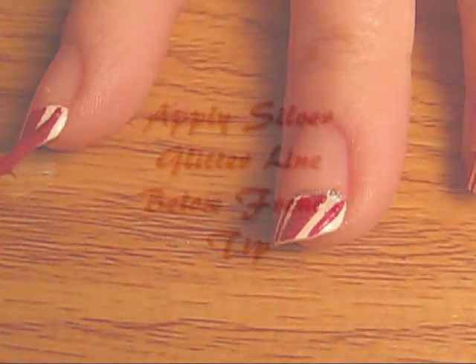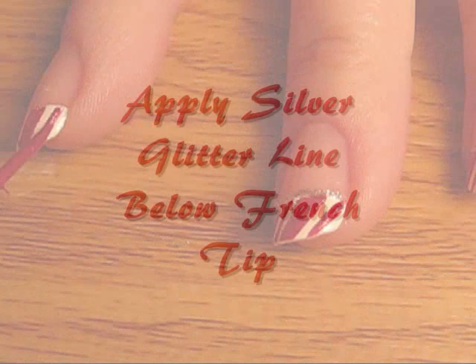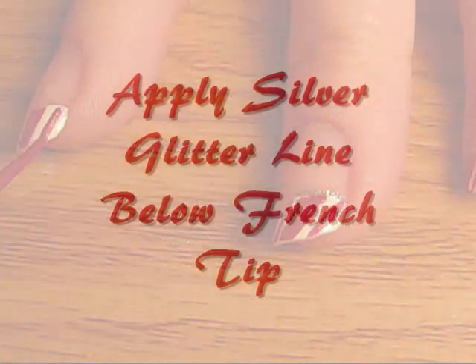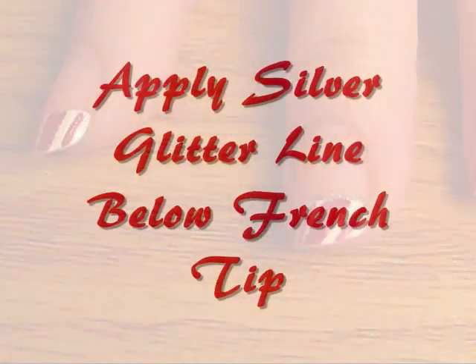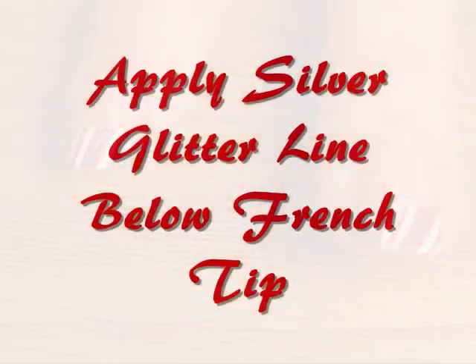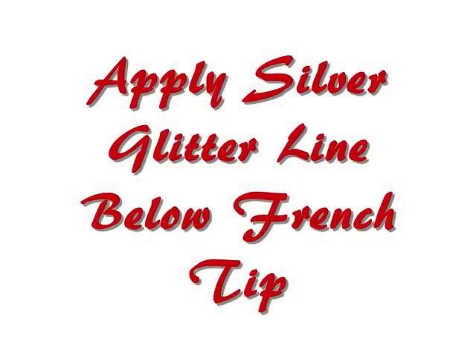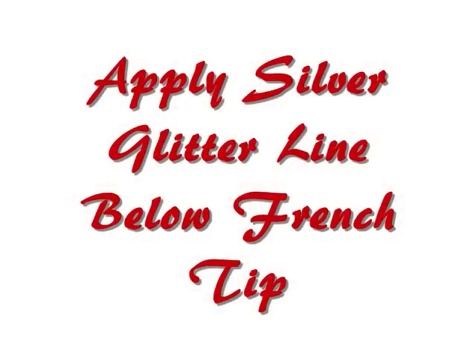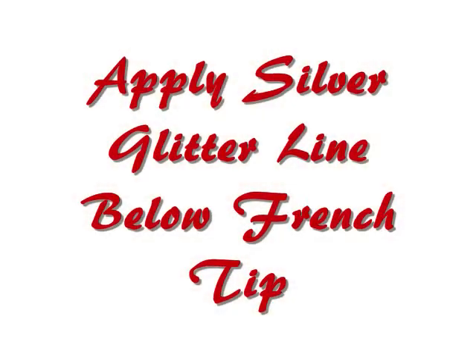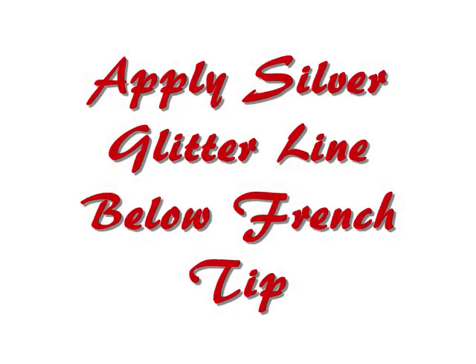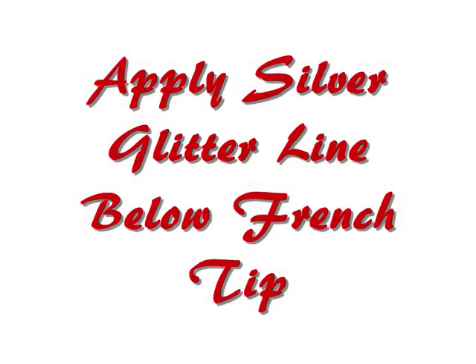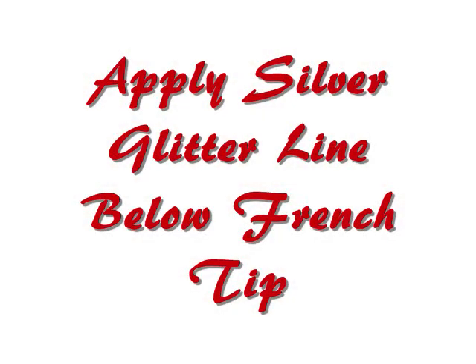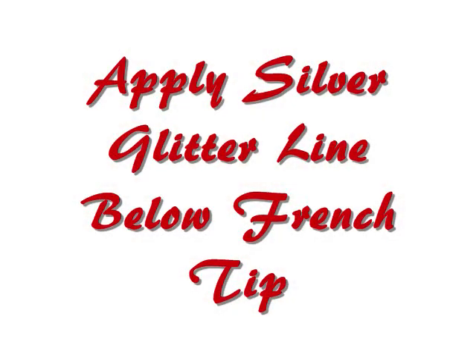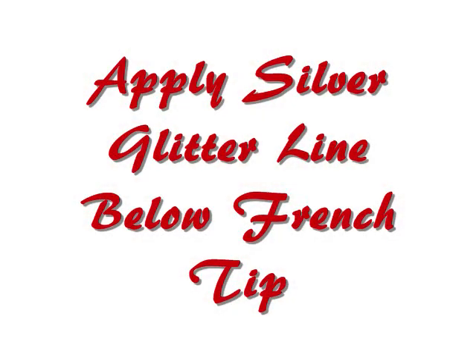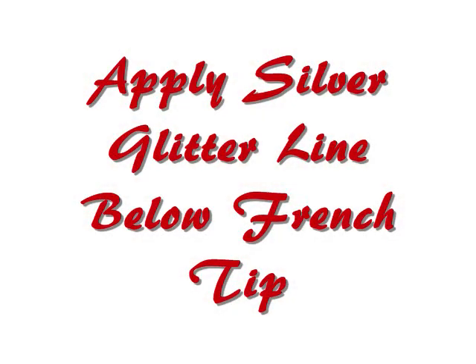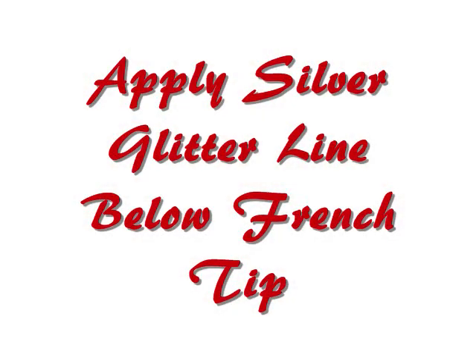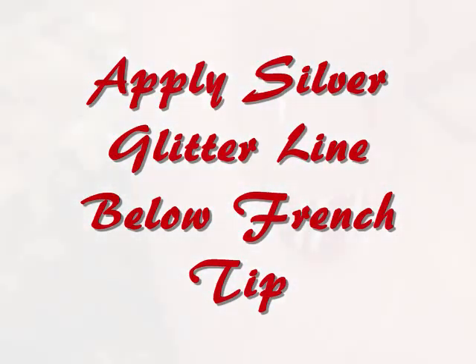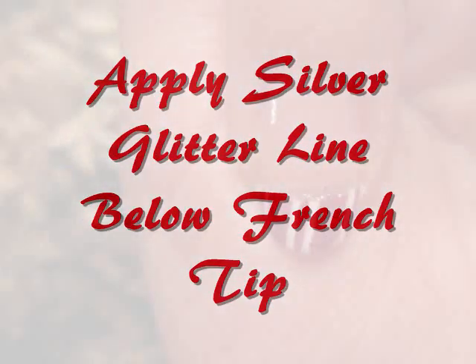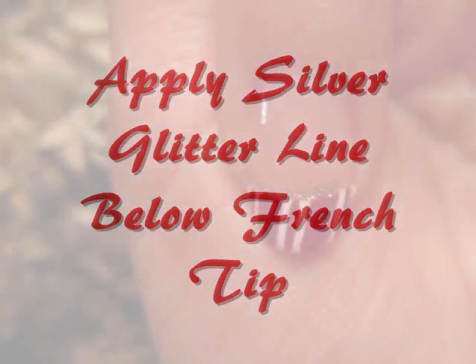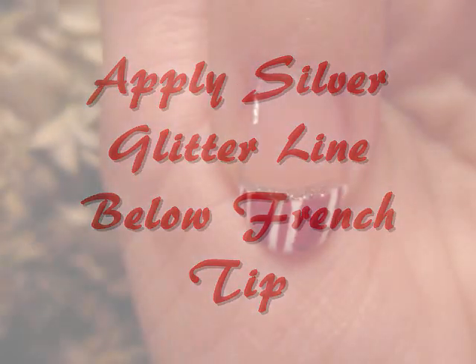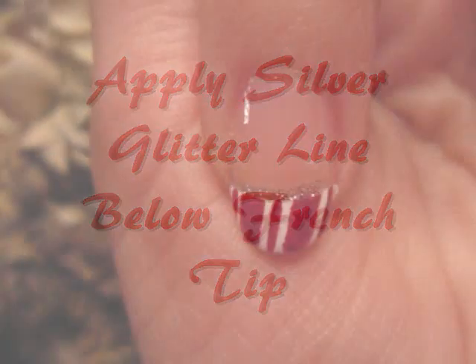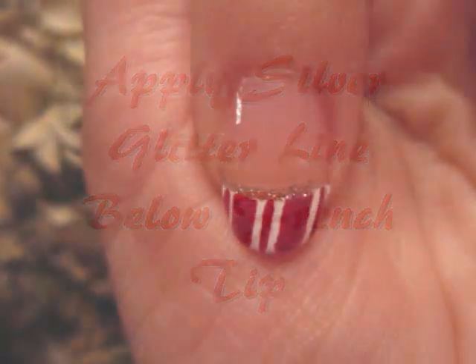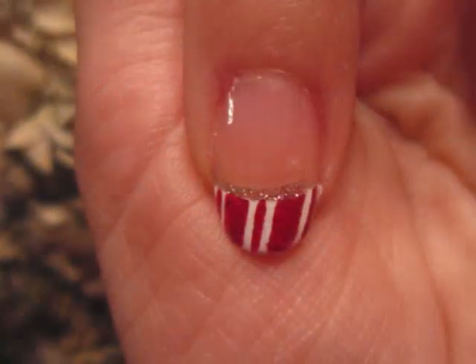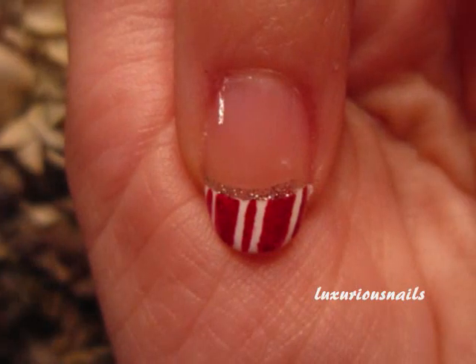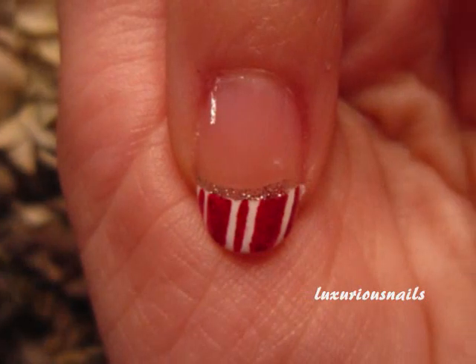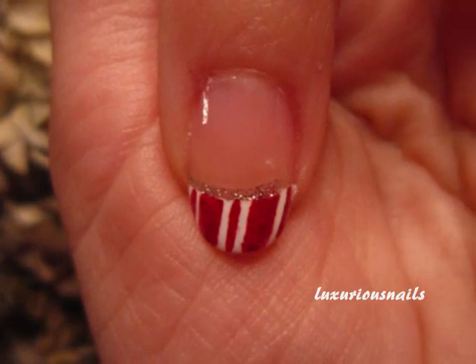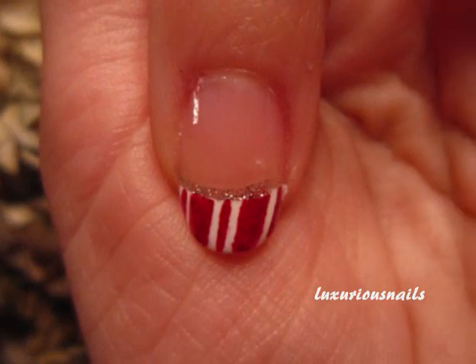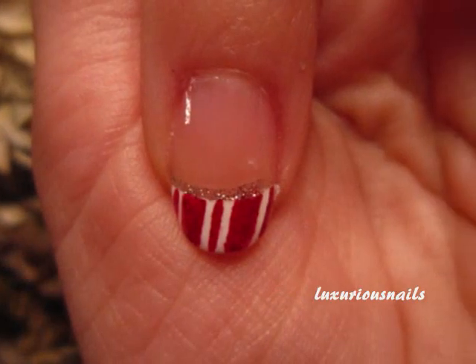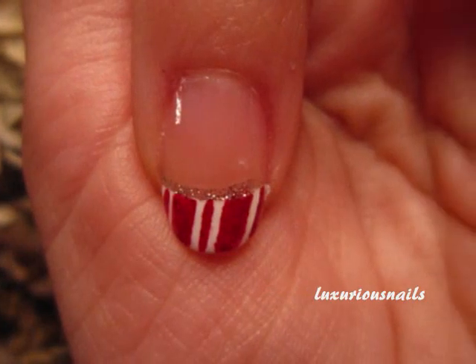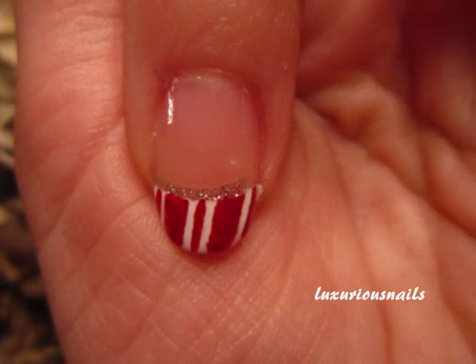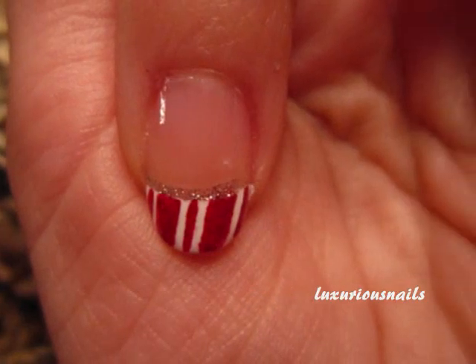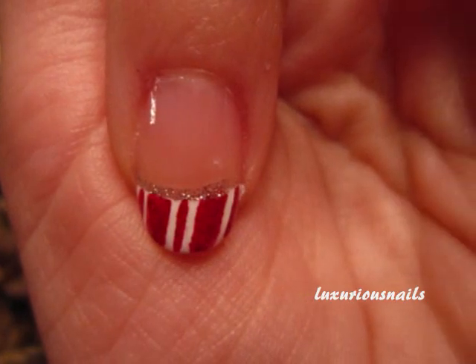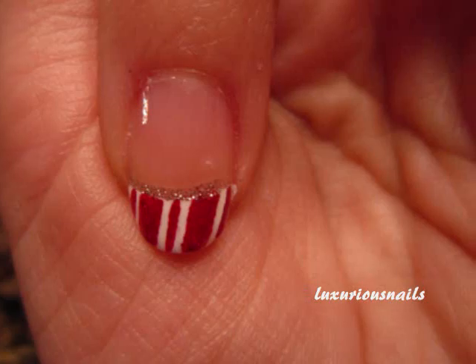Next, to add more glitter, I took a thin brush in silver glitter and applied it below the French tip.